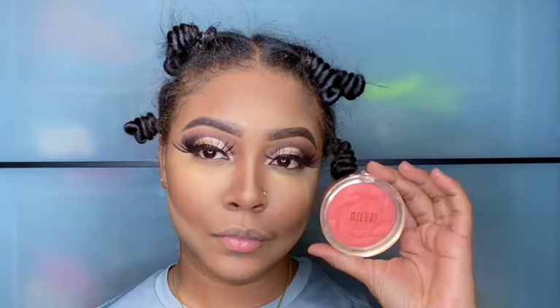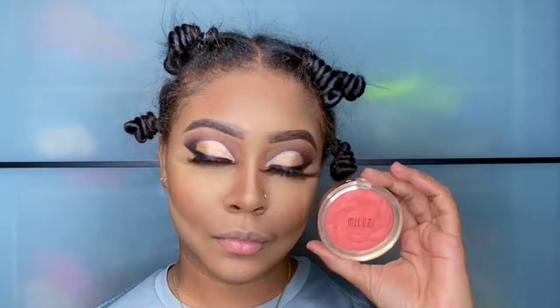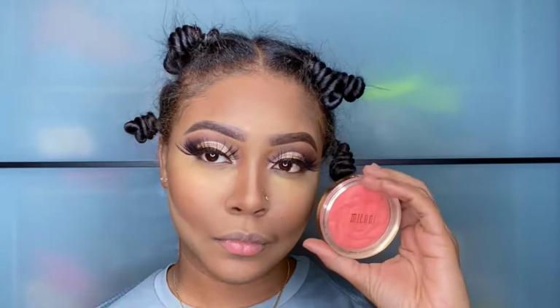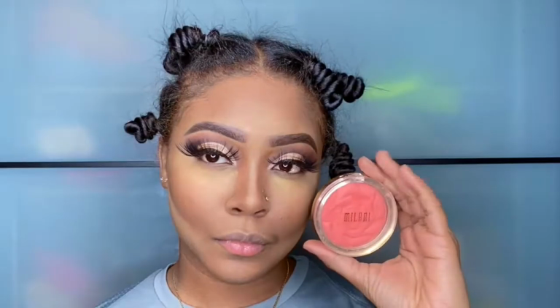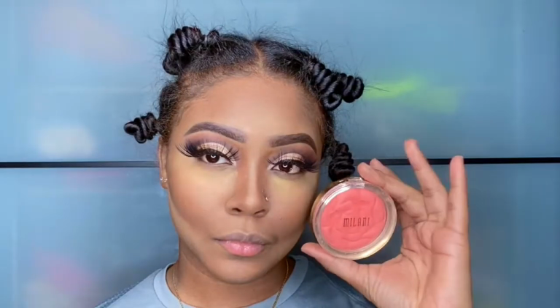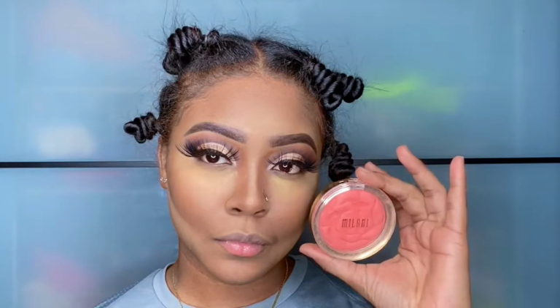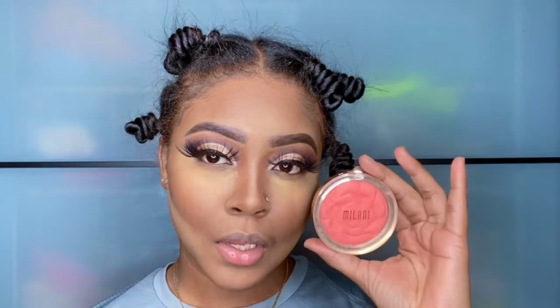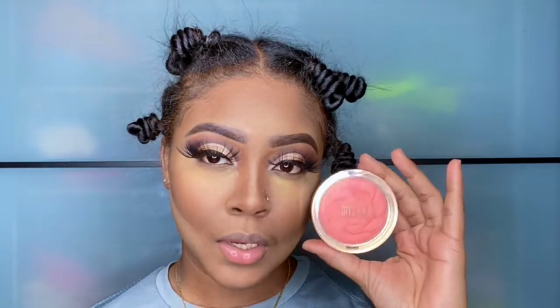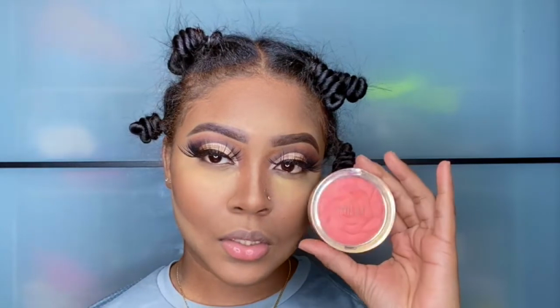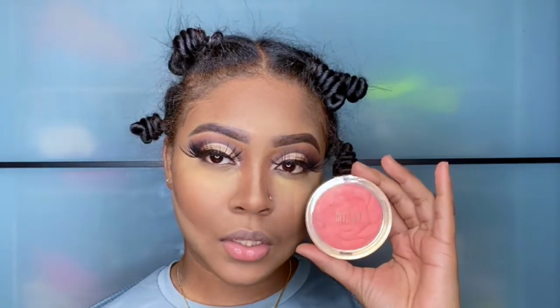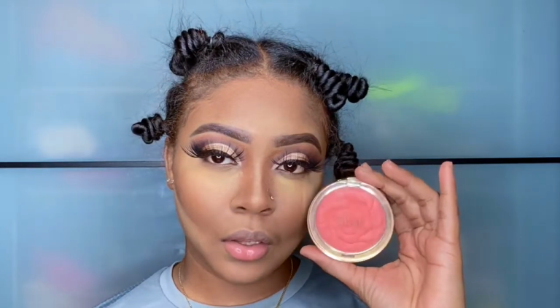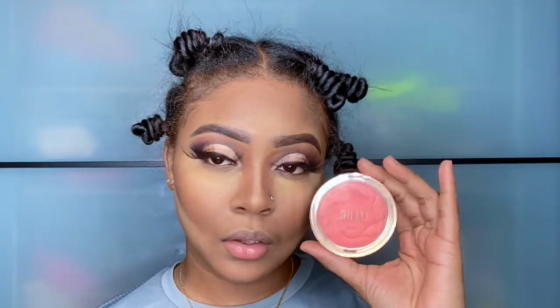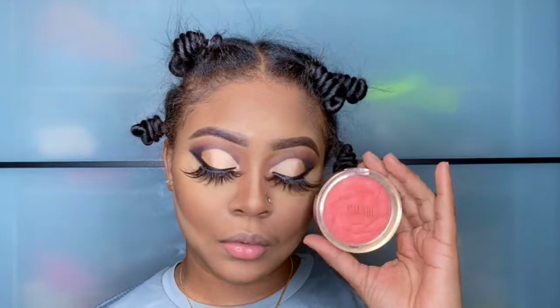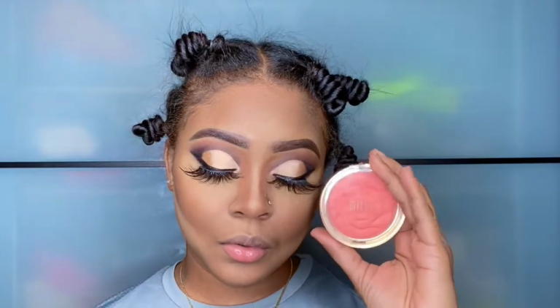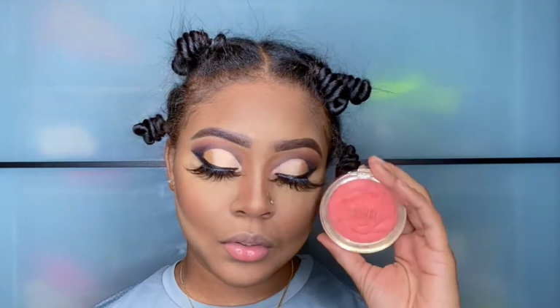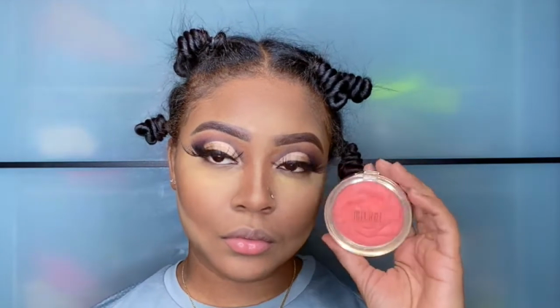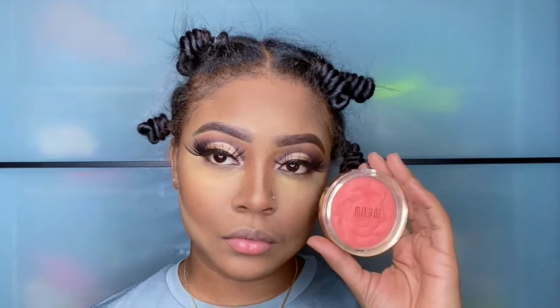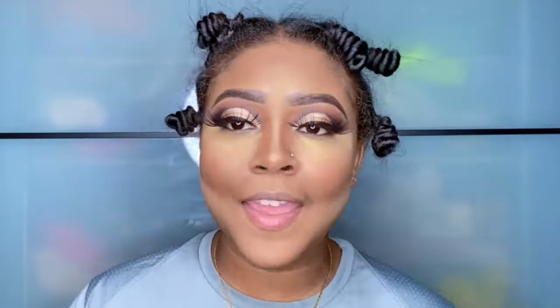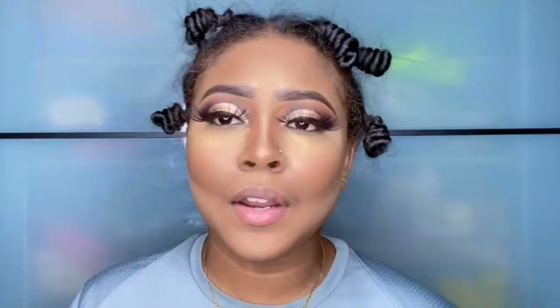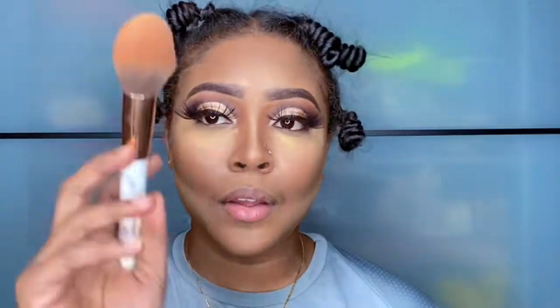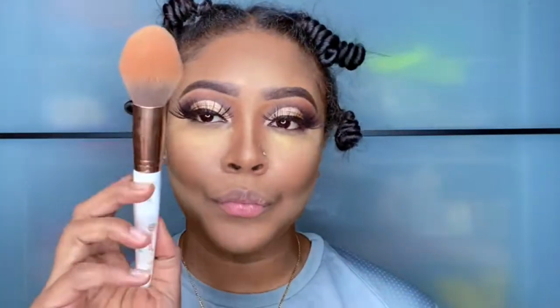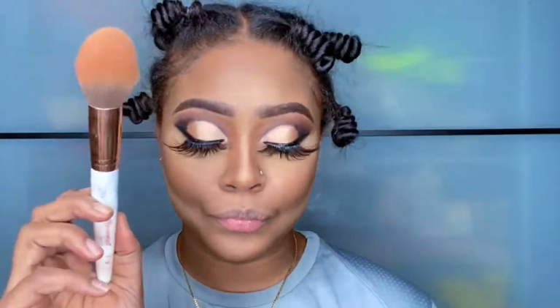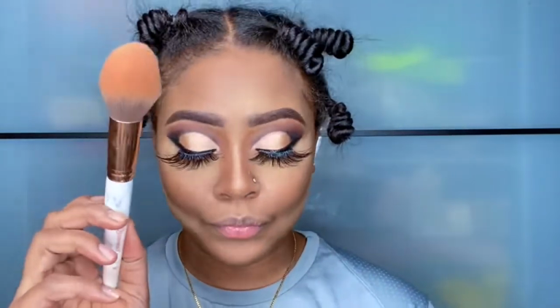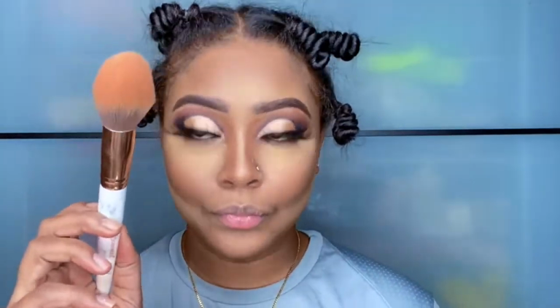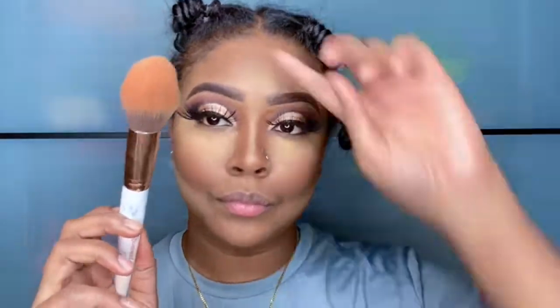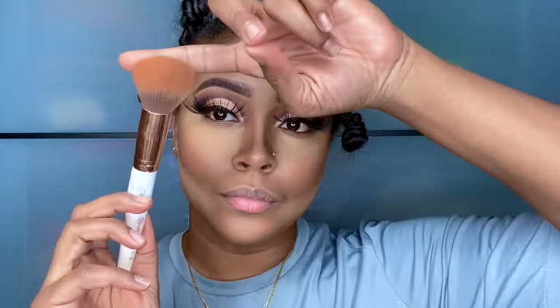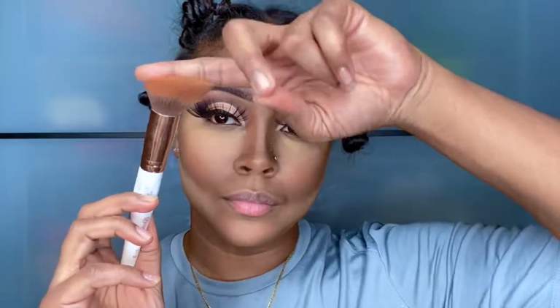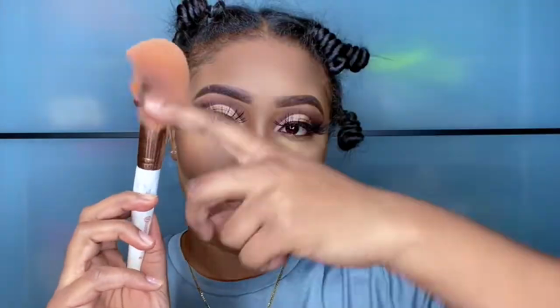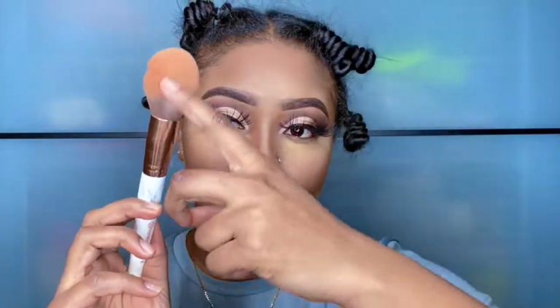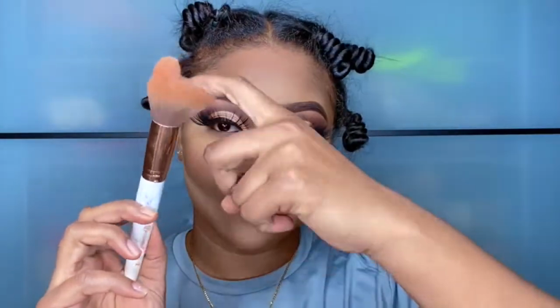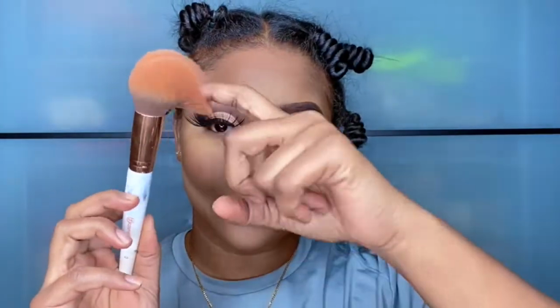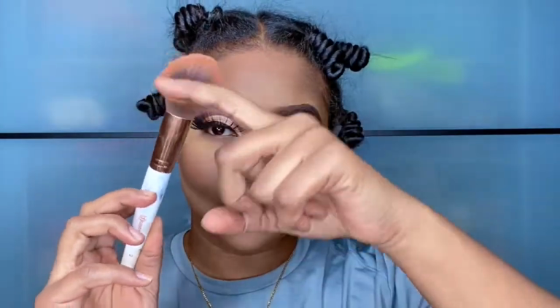This is my Milani blush in the color Coral Cove and this is the brush that I will be using to apply it.